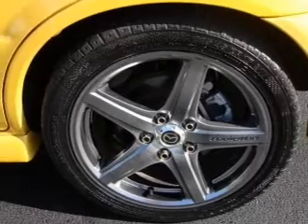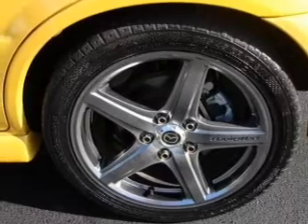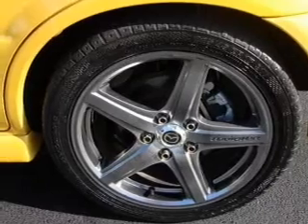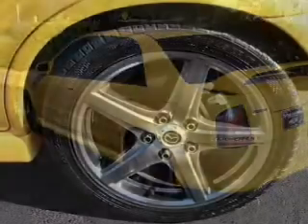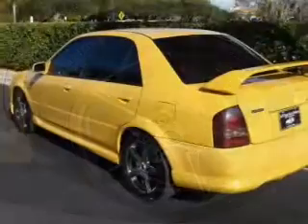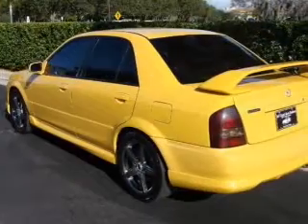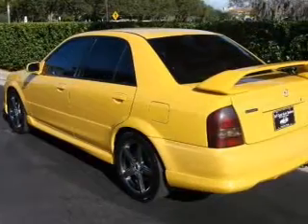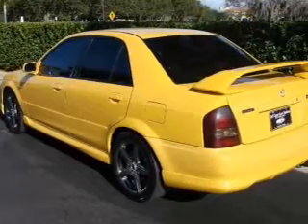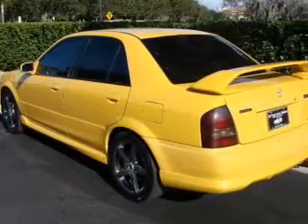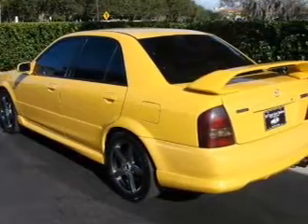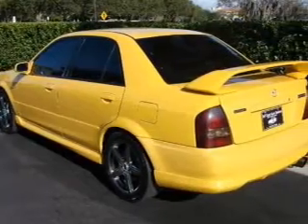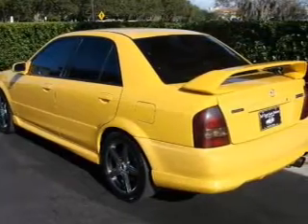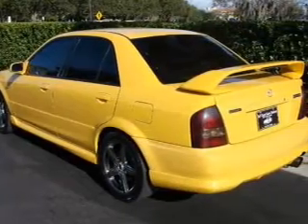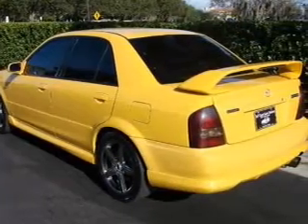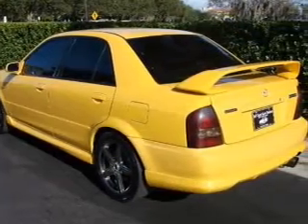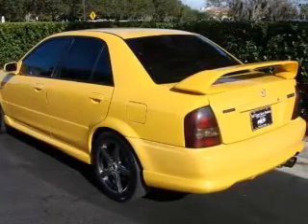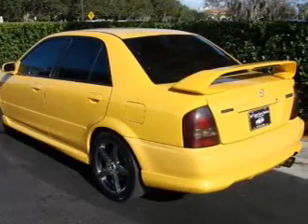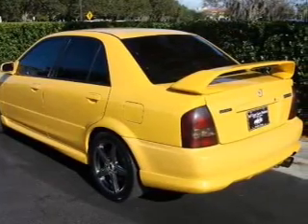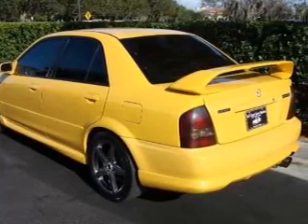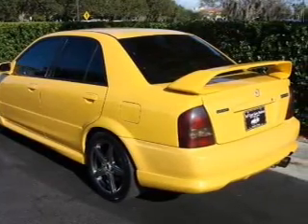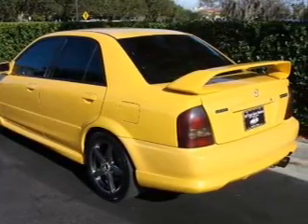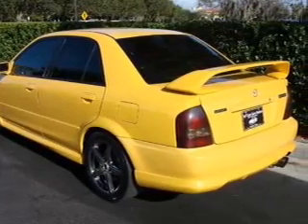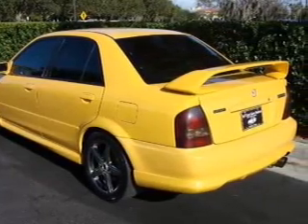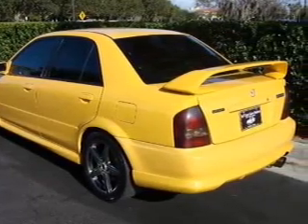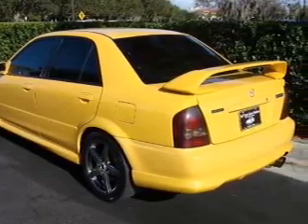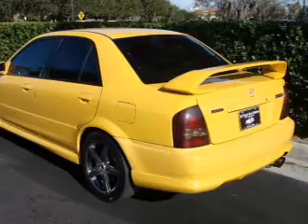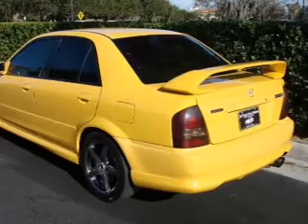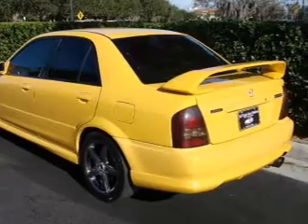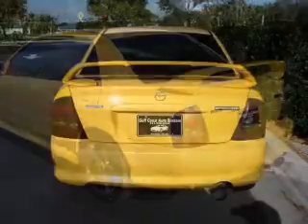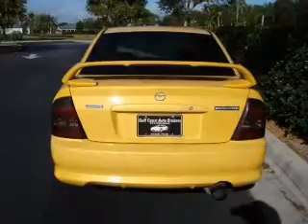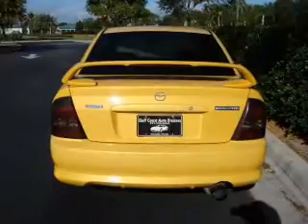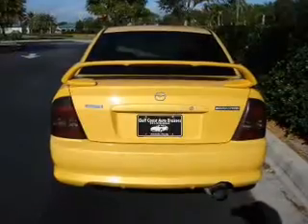Savor your listening experience with the premium sound system. Brake safely with the anti-lock braking system.